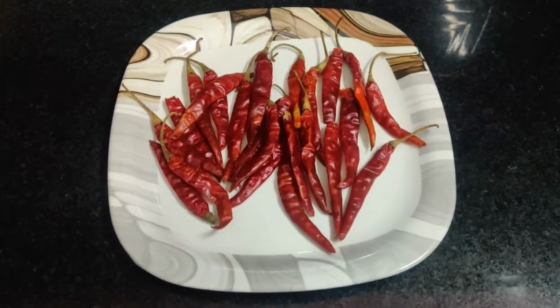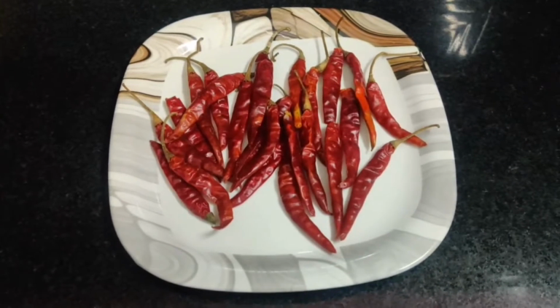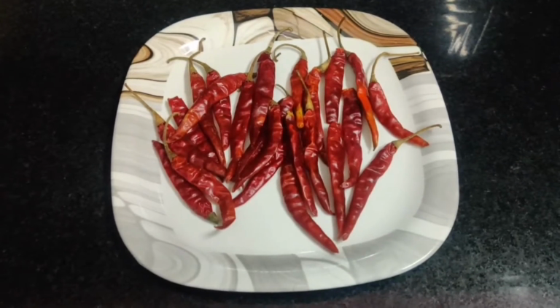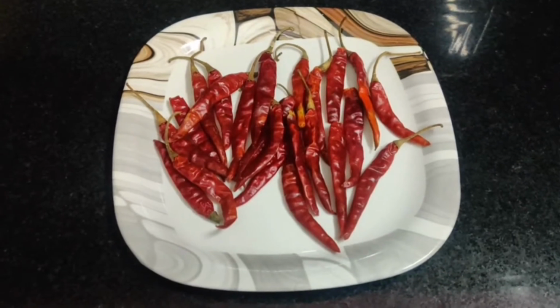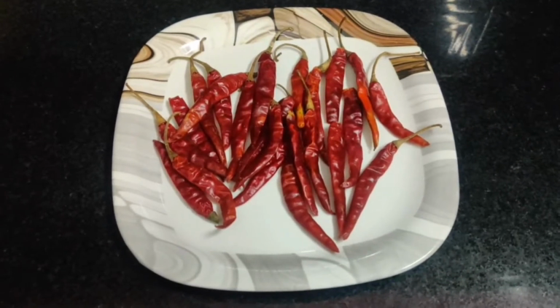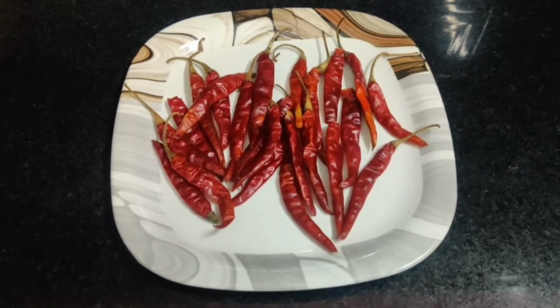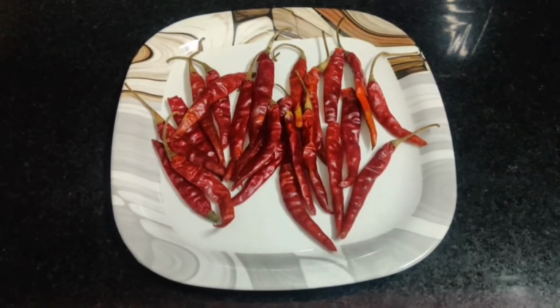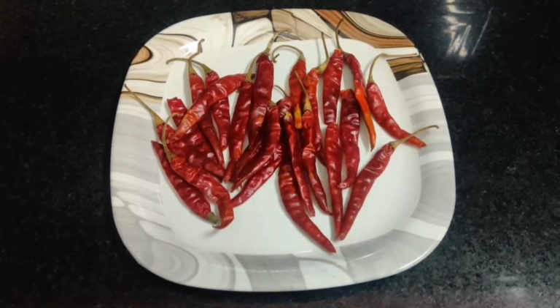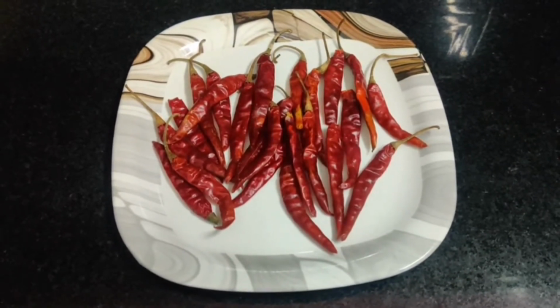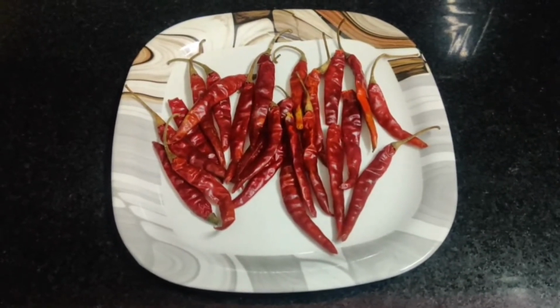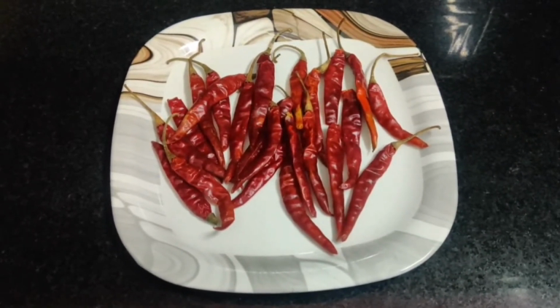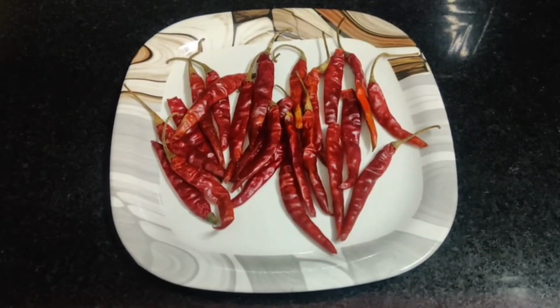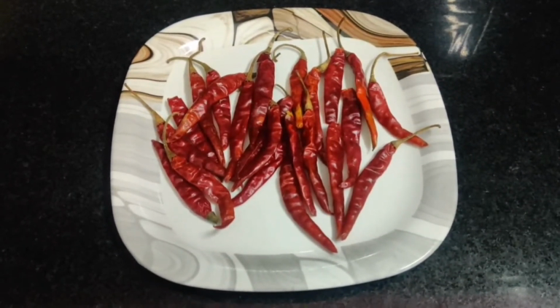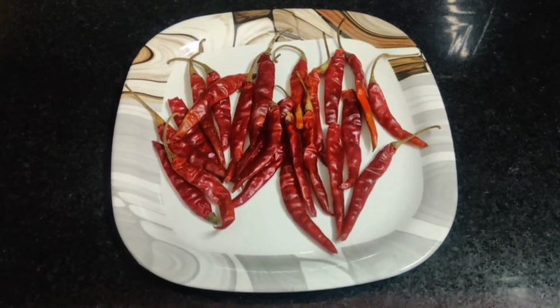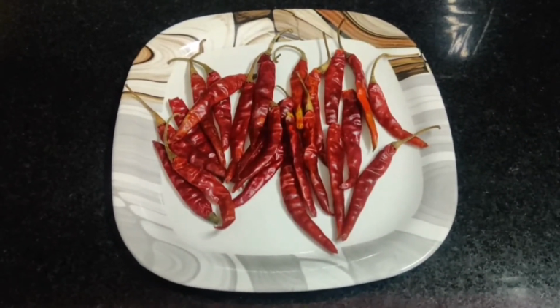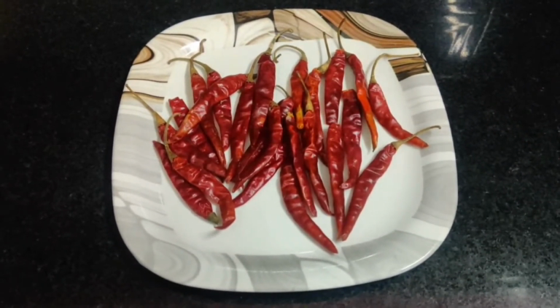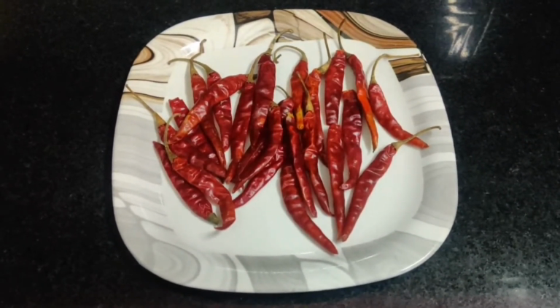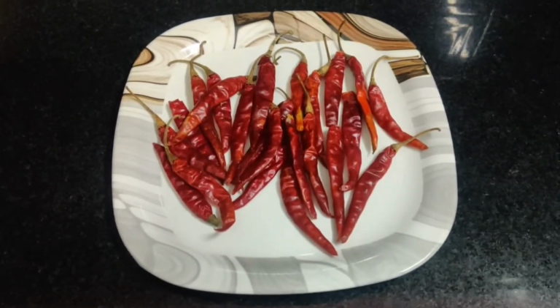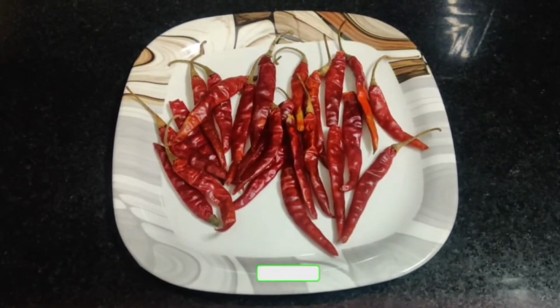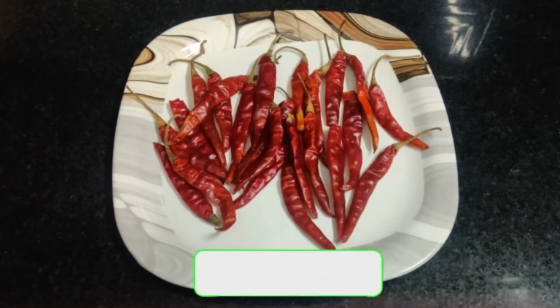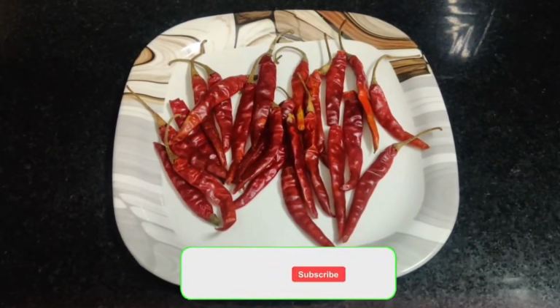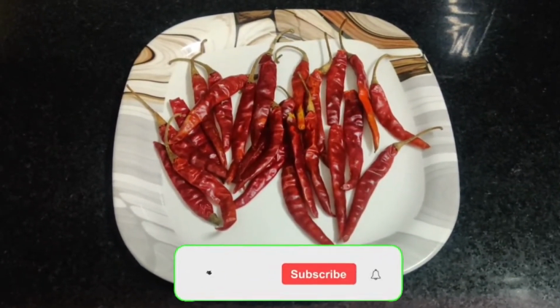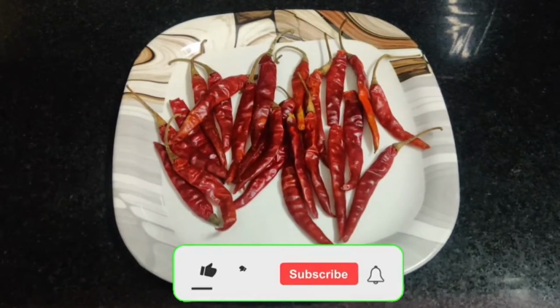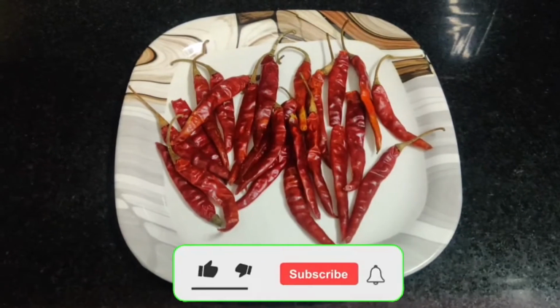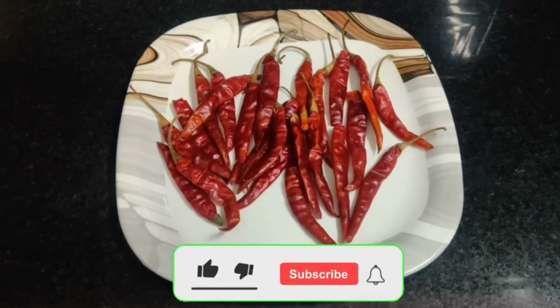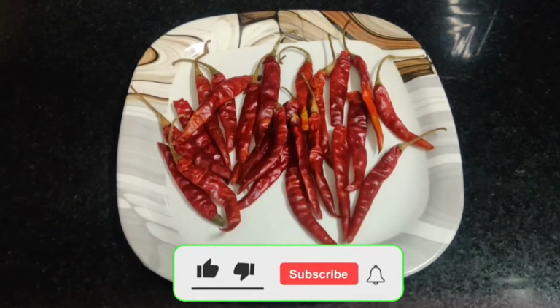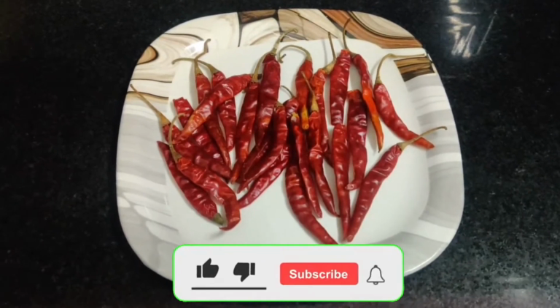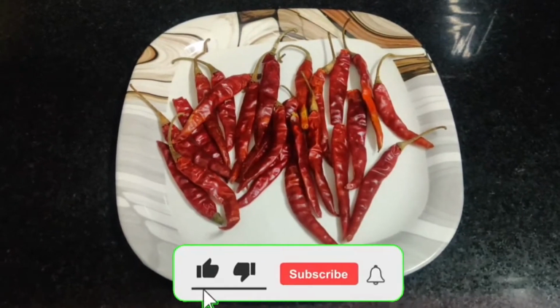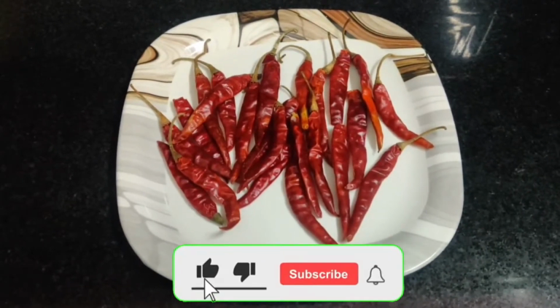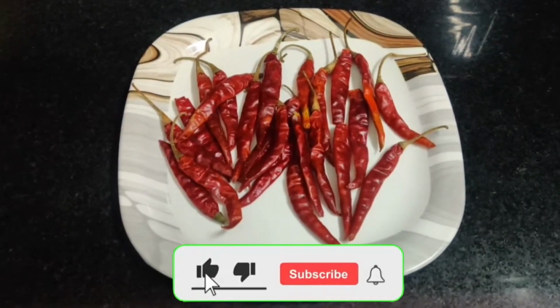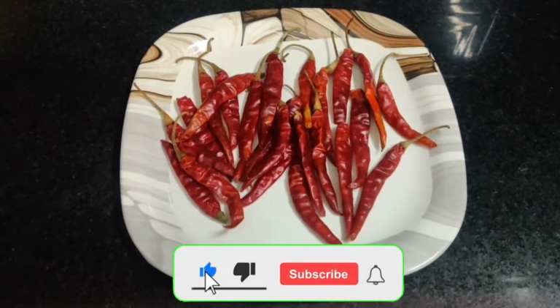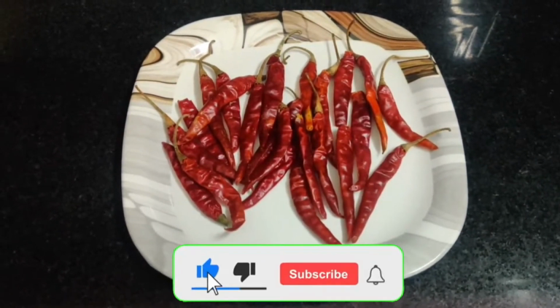I have brought mirch here. You will be thinking what will I make of mirch. Today I will make this mirch.